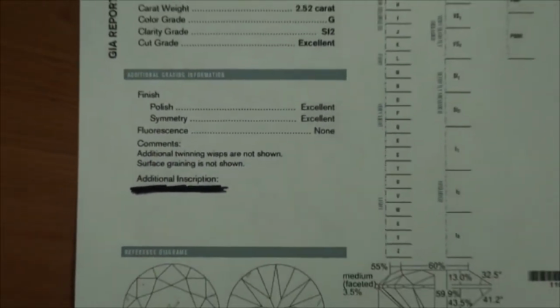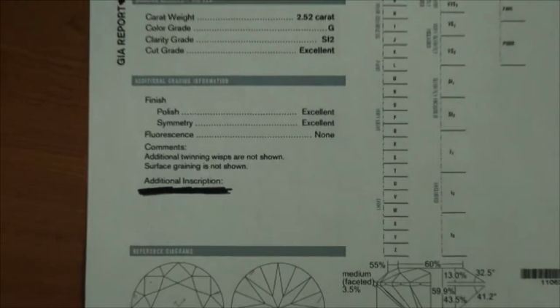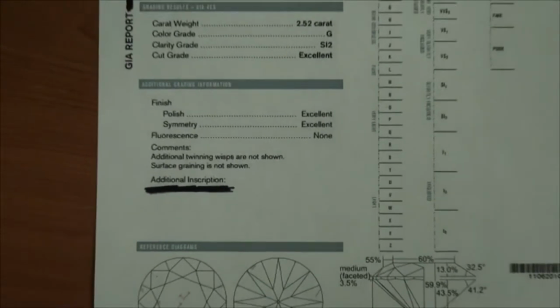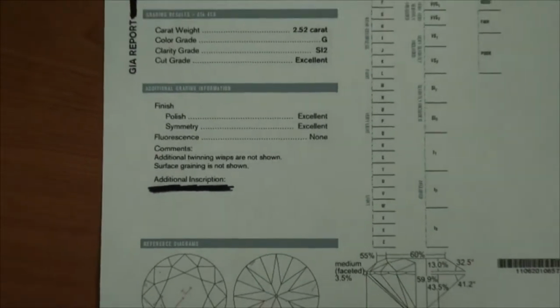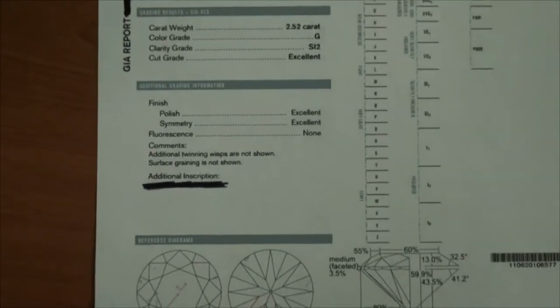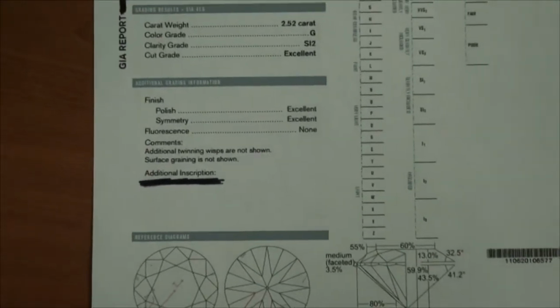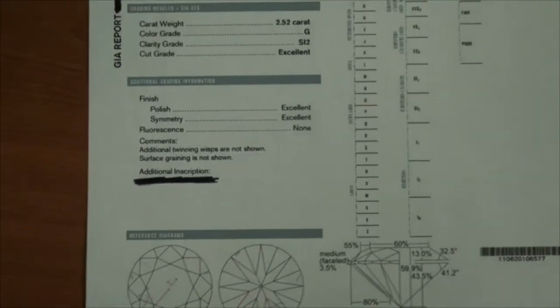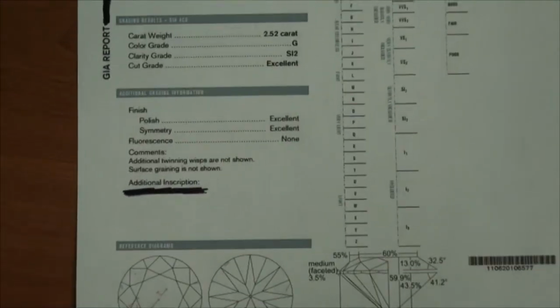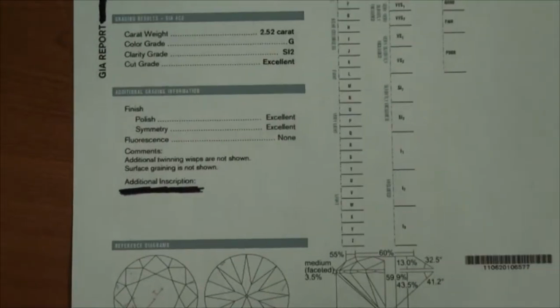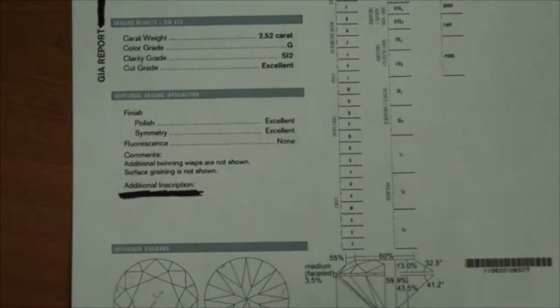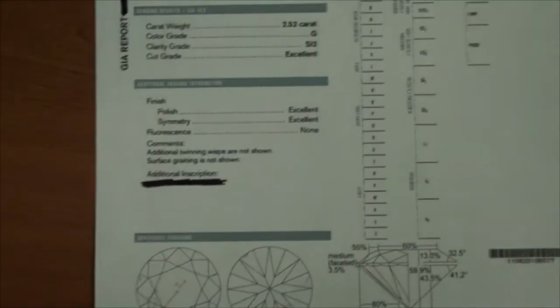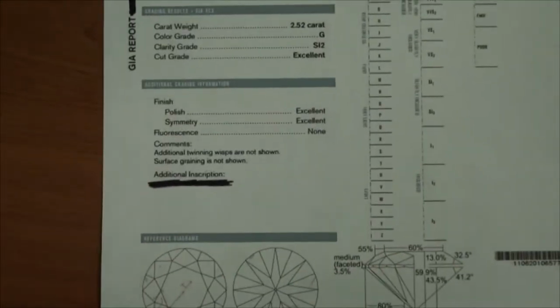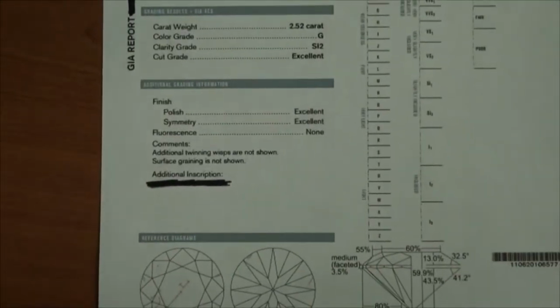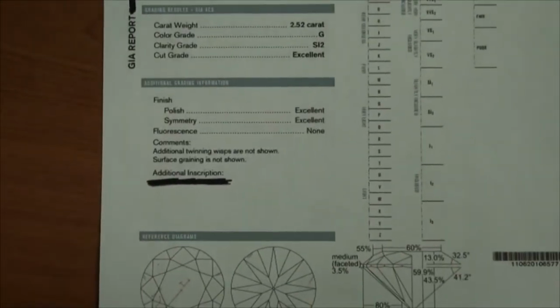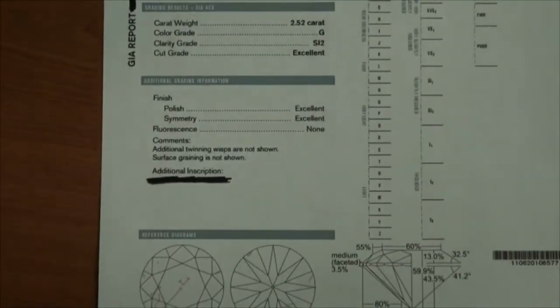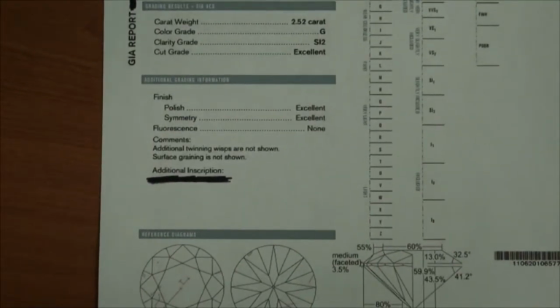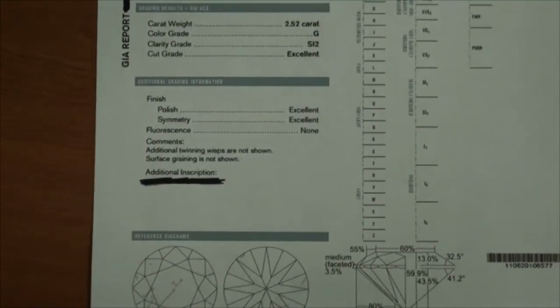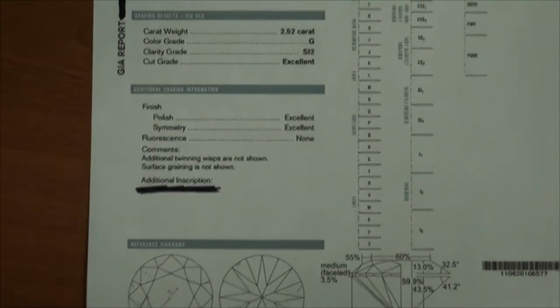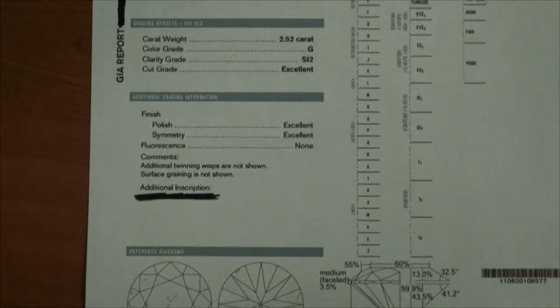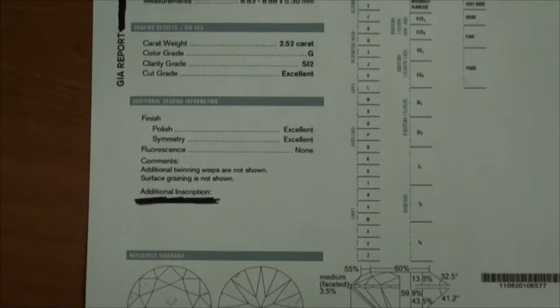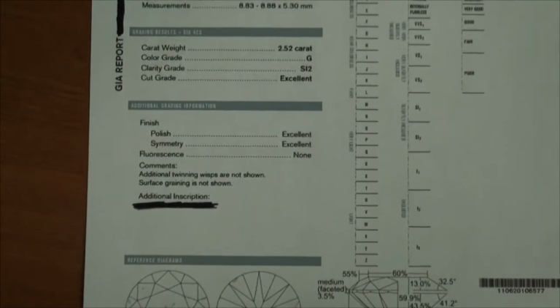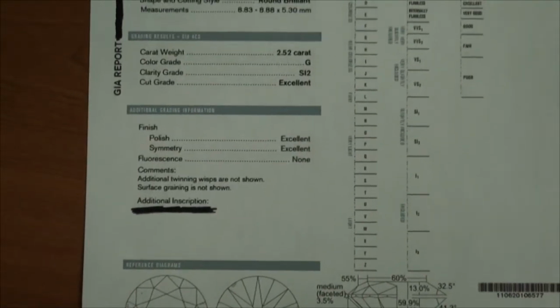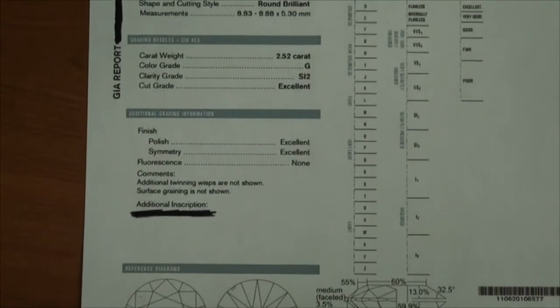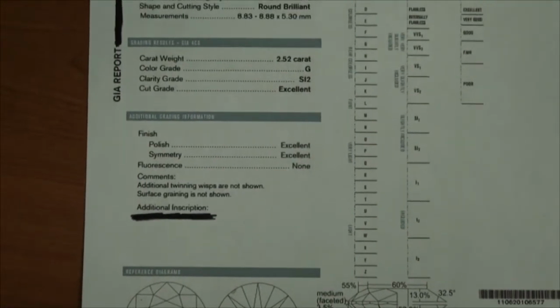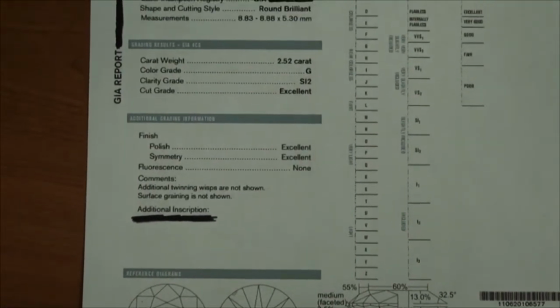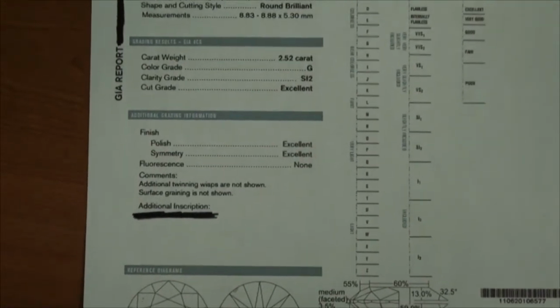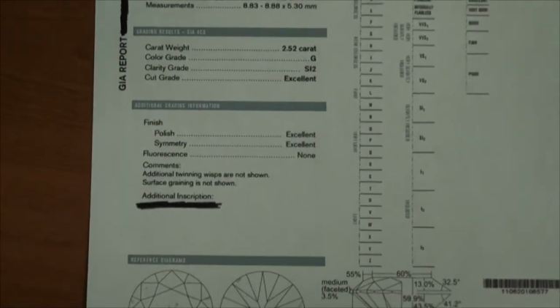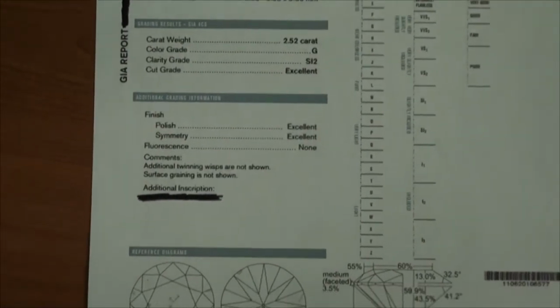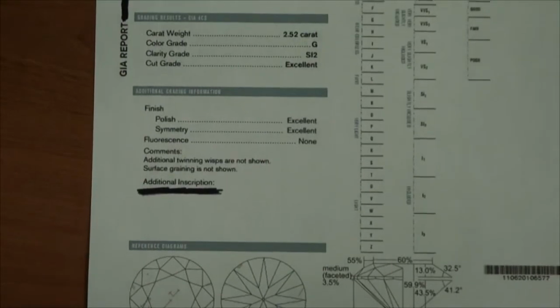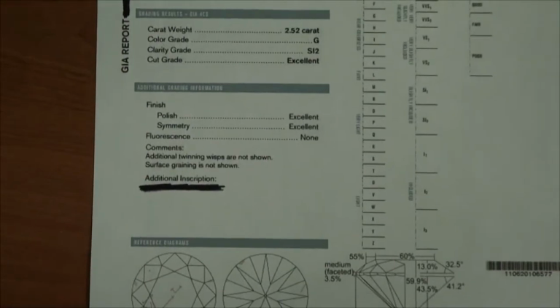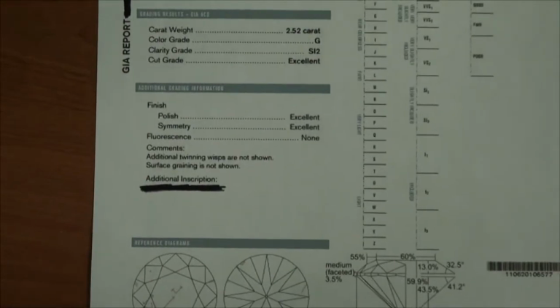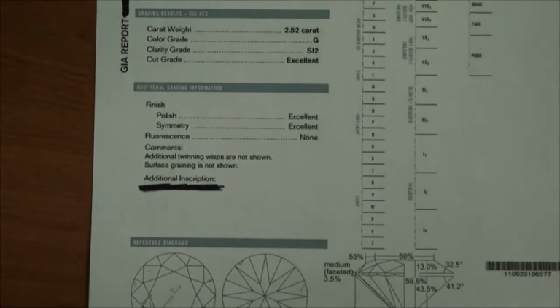And it's on many GIA reports — many times it's irrelevant to what the human eye is going to see.